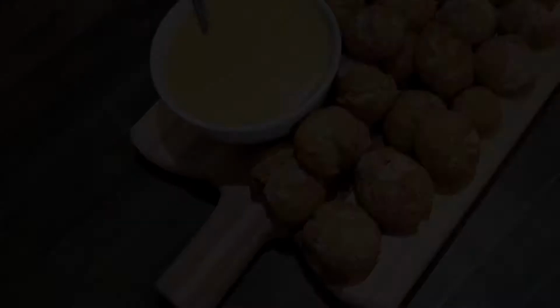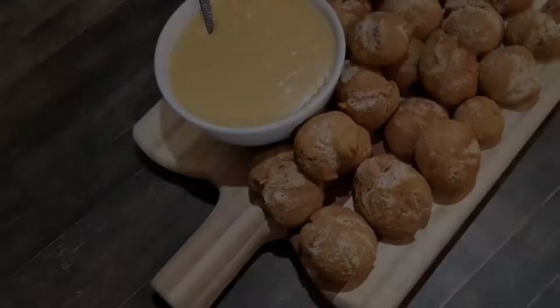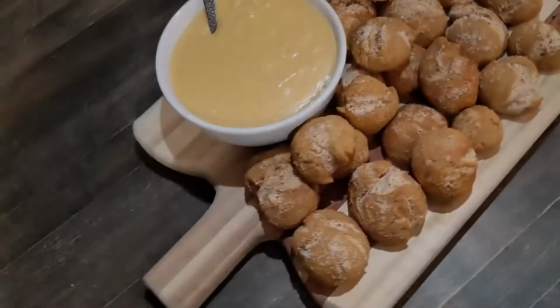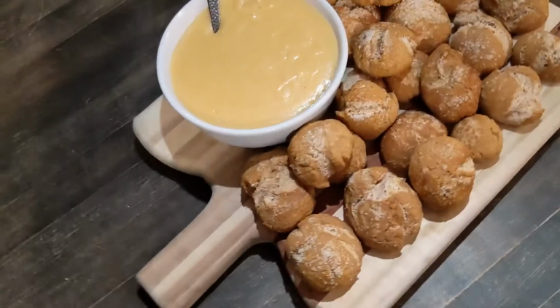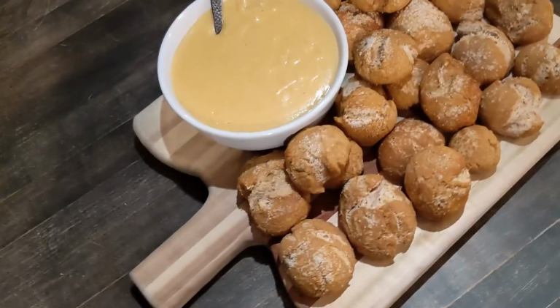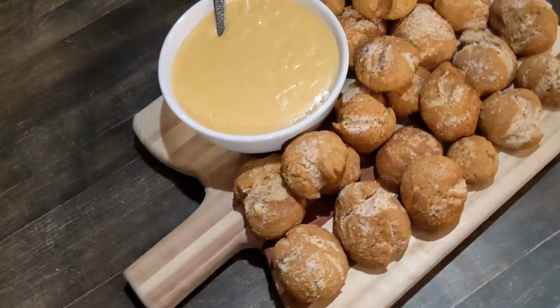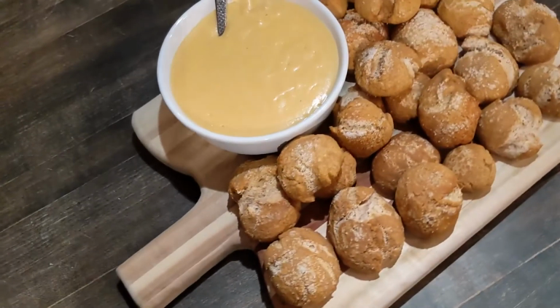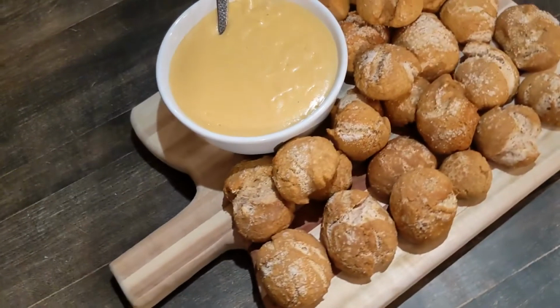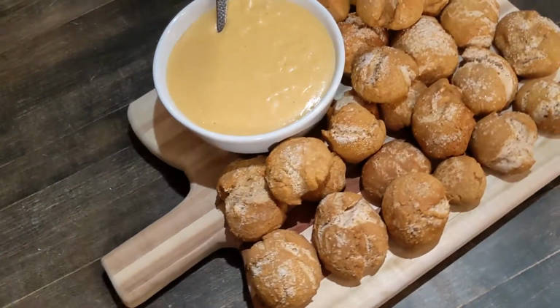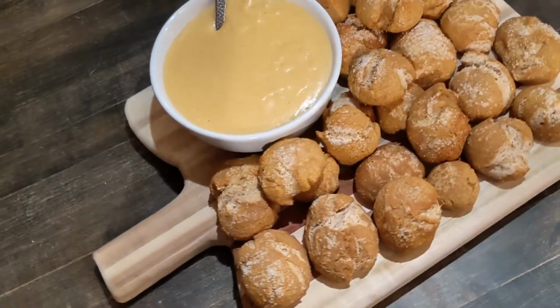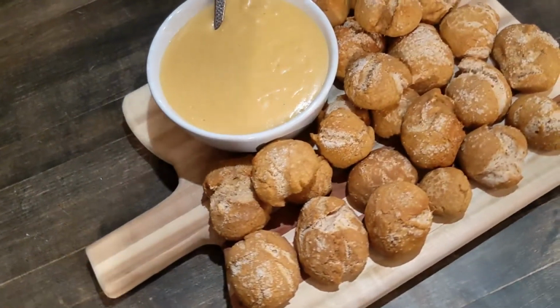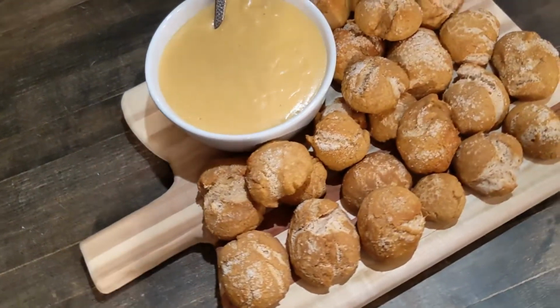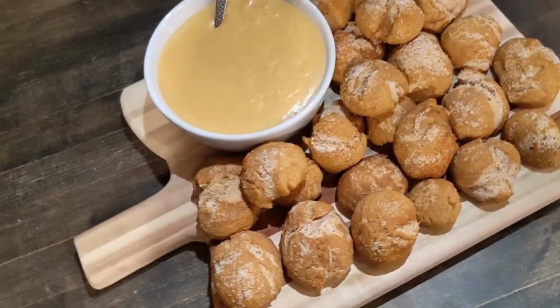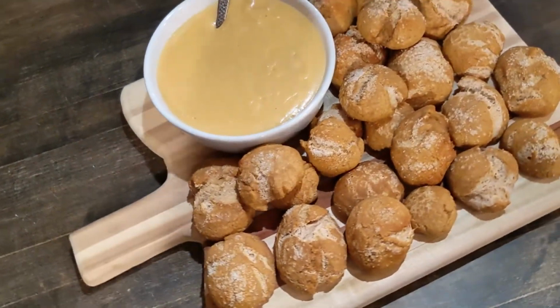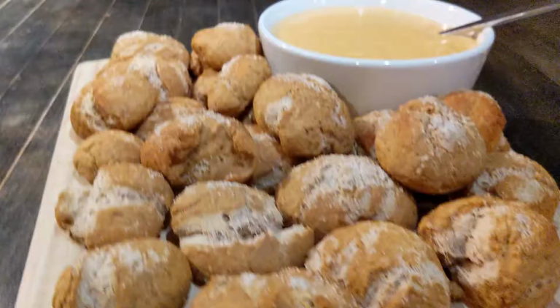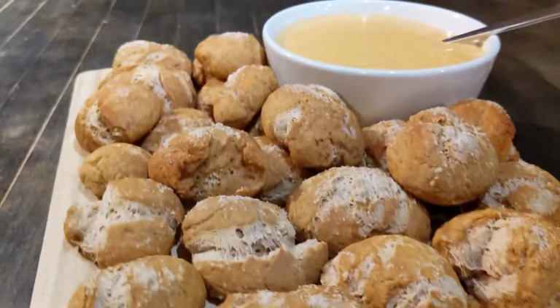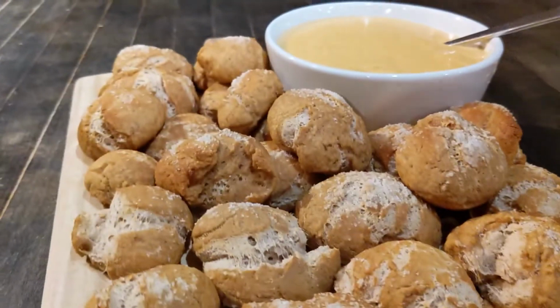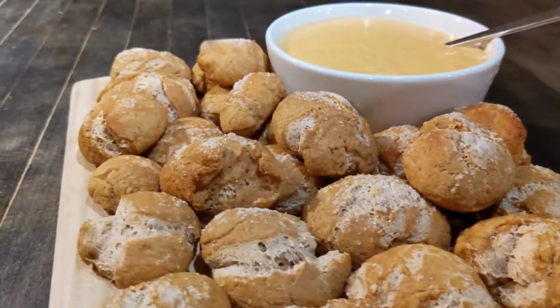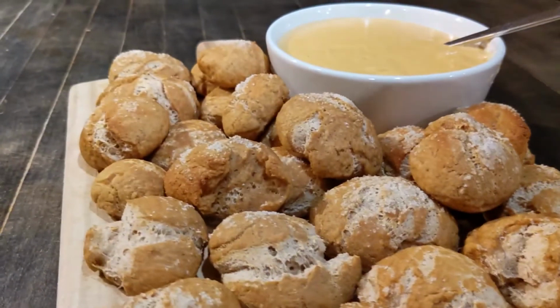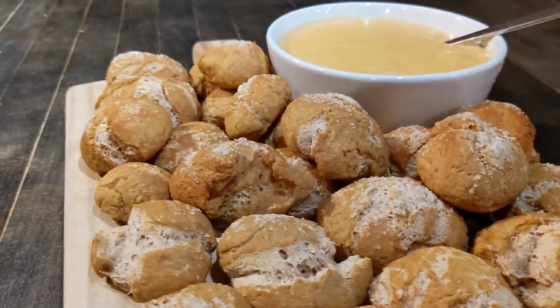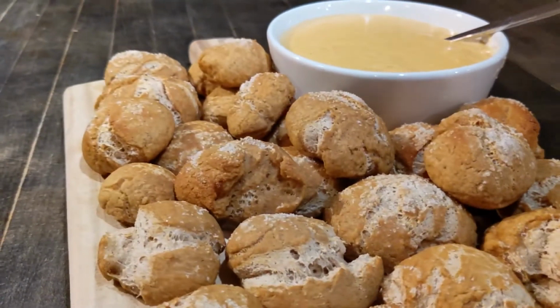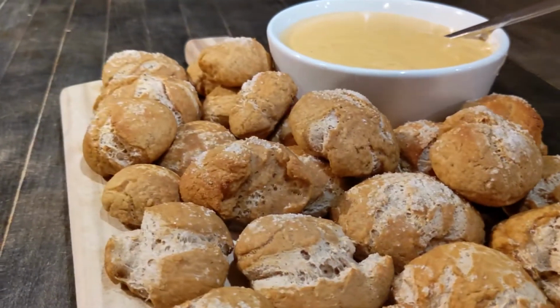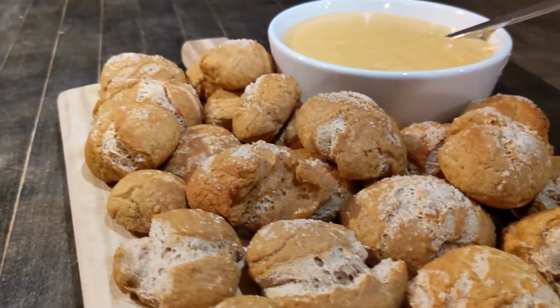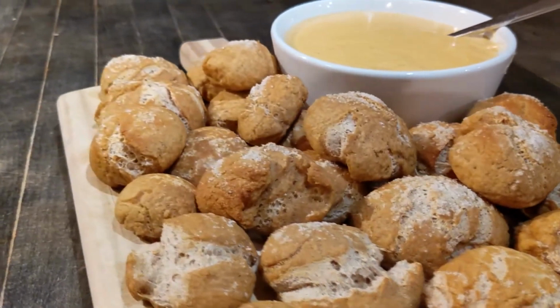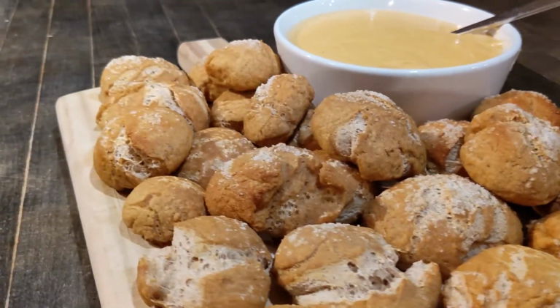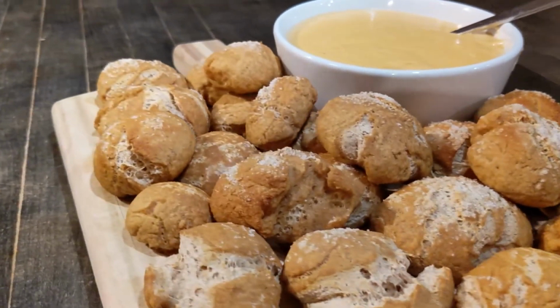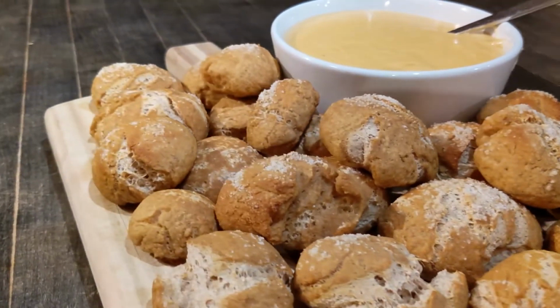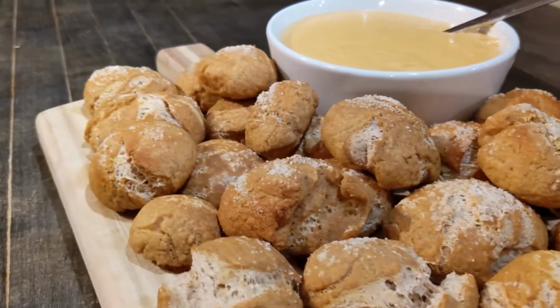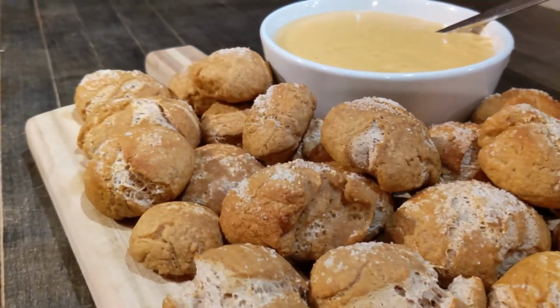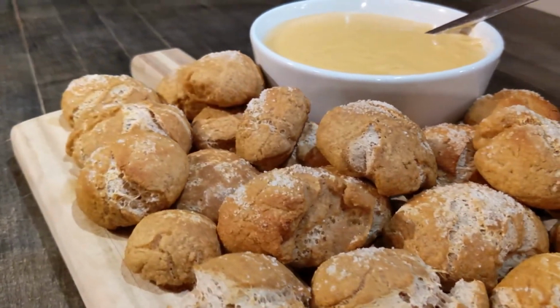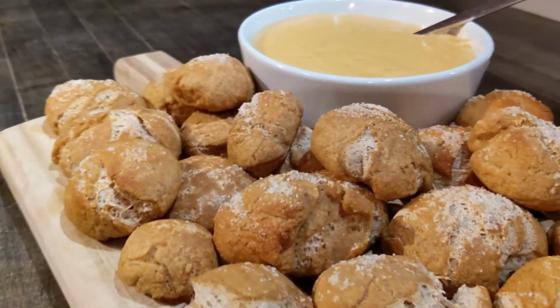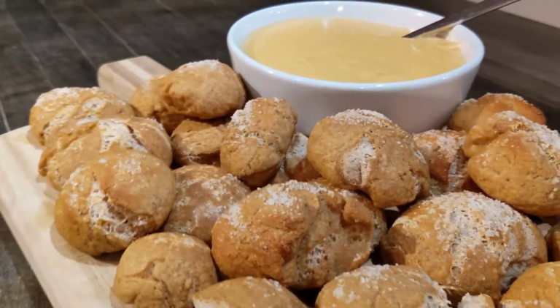For this episode of In the Kitchen, we're going to be making a delicious Bavarian pretzel bites recipe.